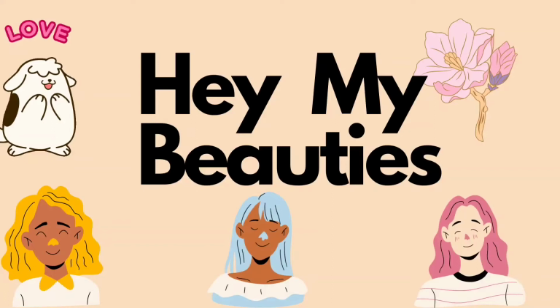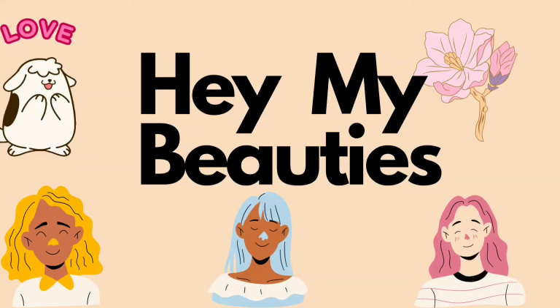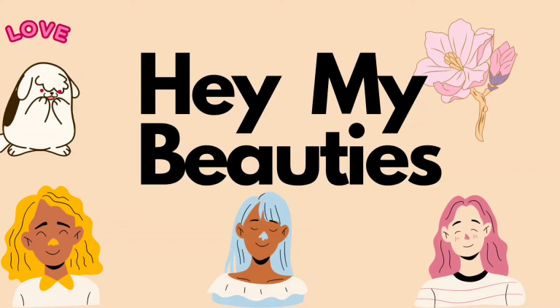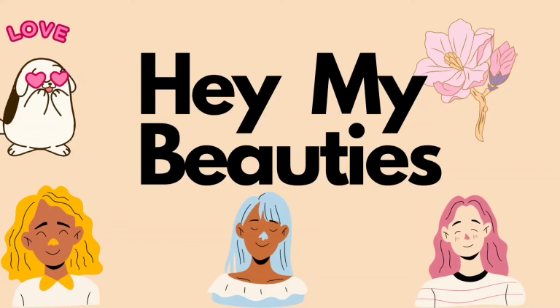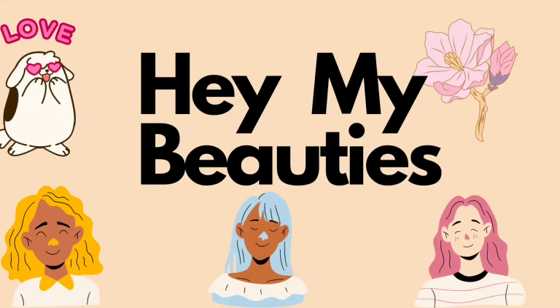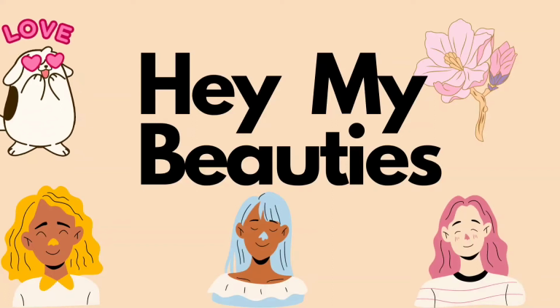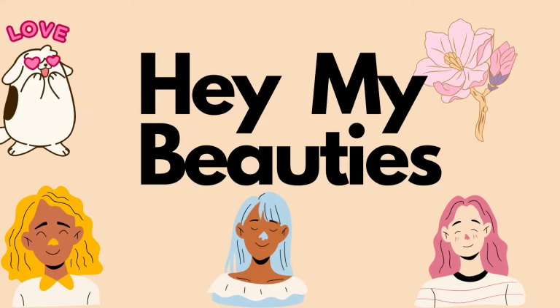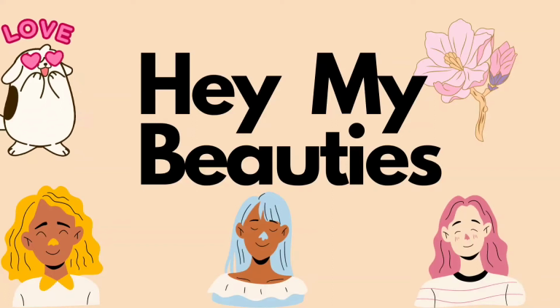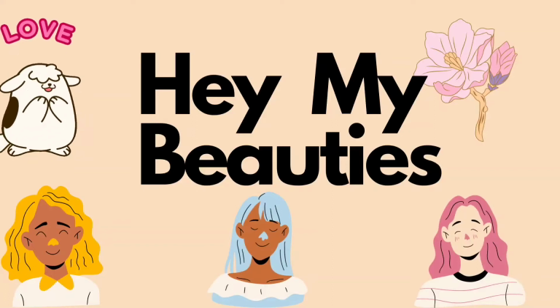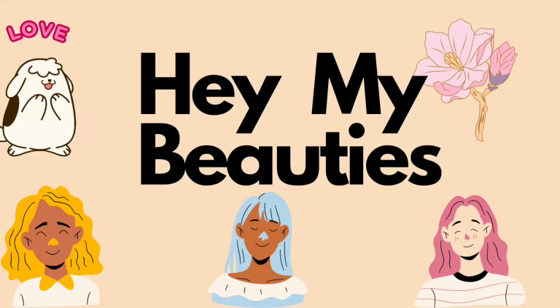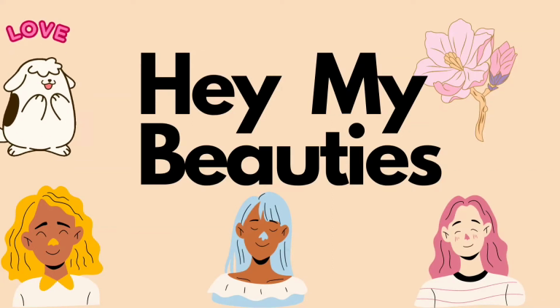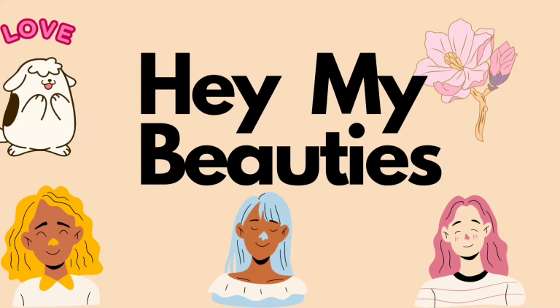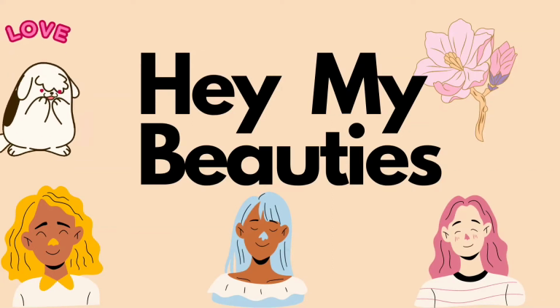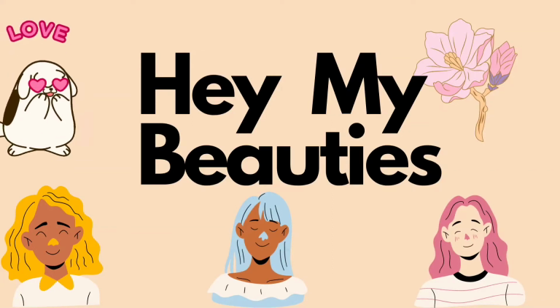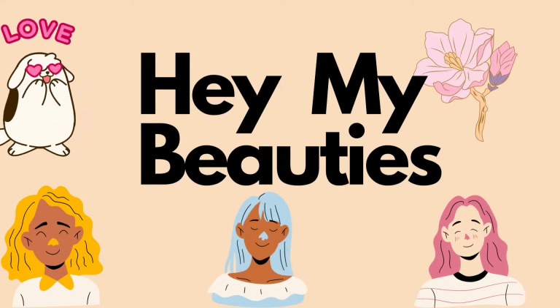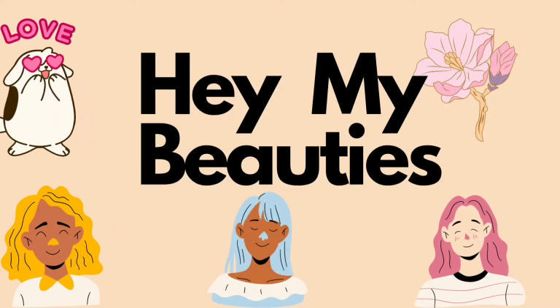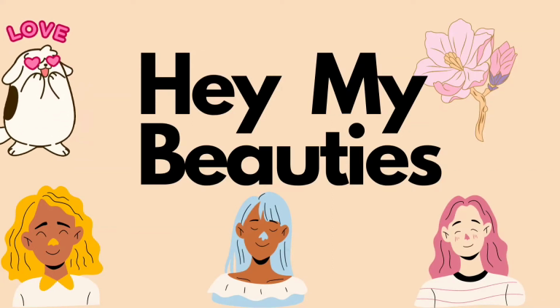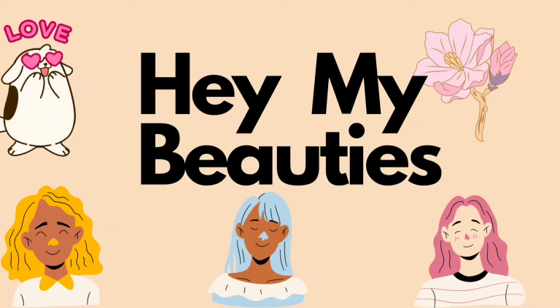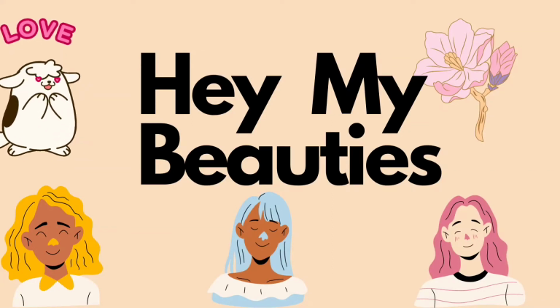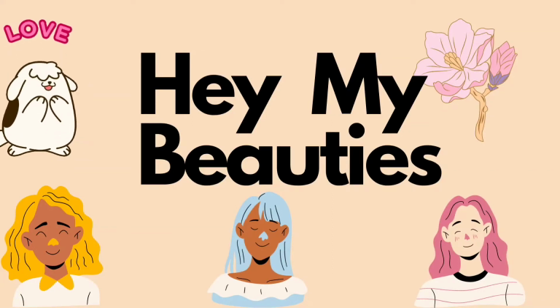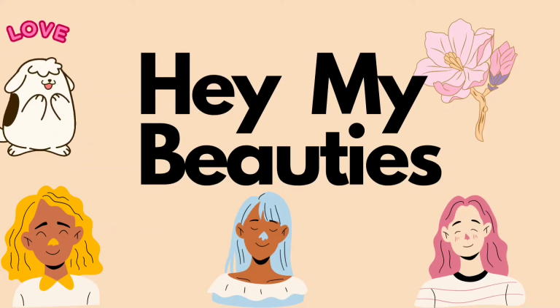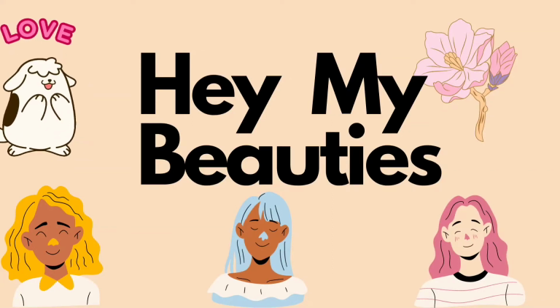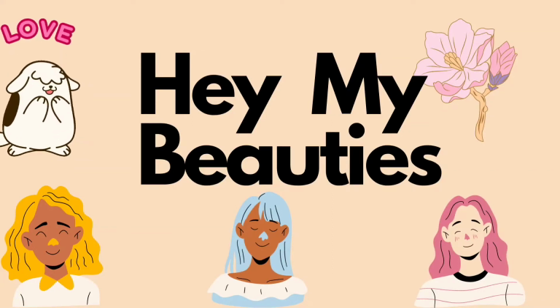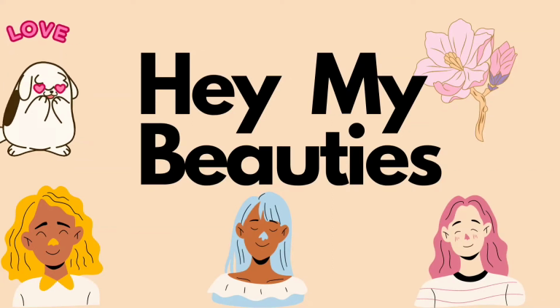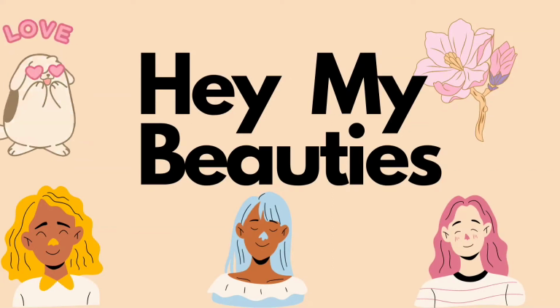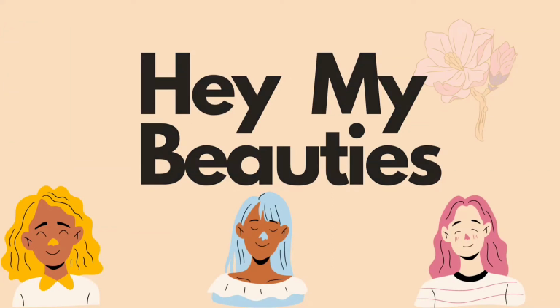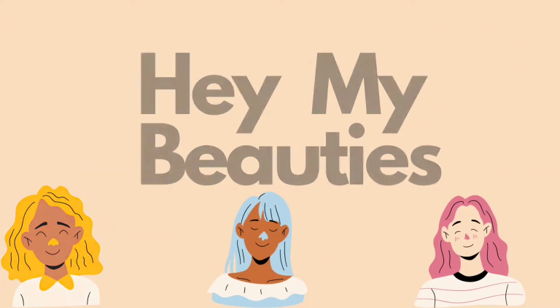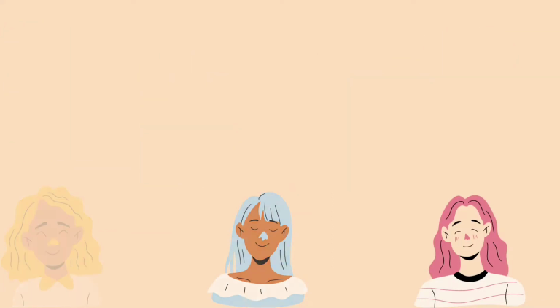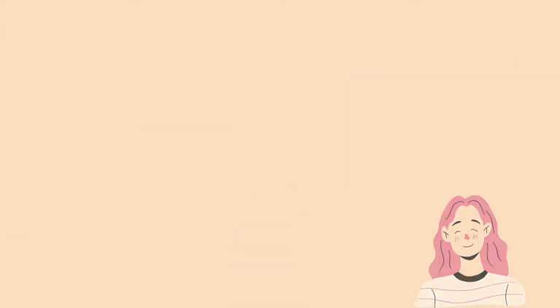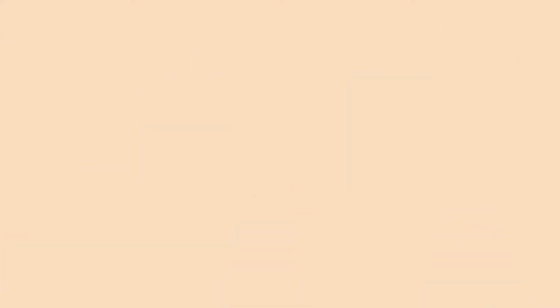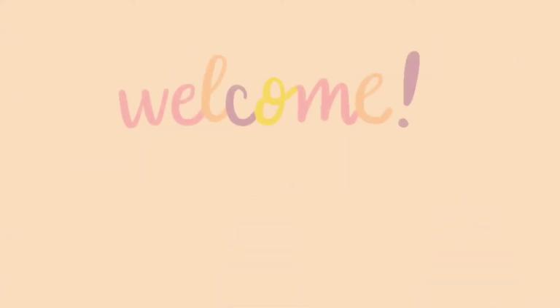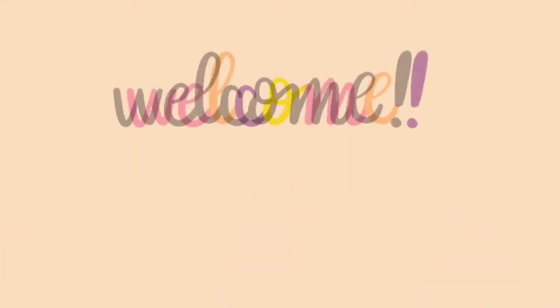Hello everyone, welcome to the channel. I hope you are doing well. In today's video we will talk about this product.